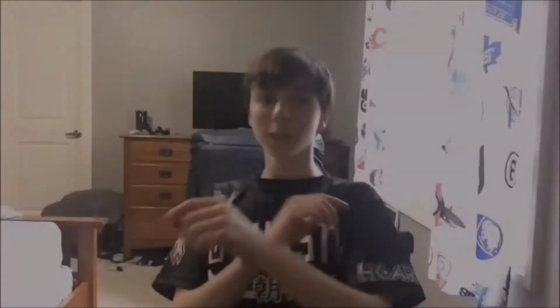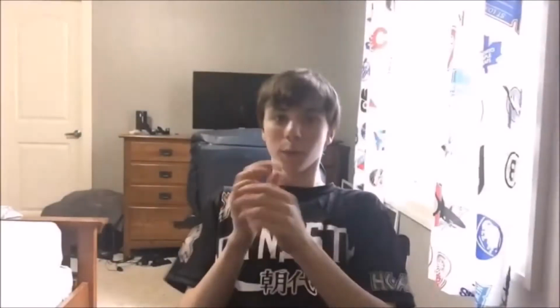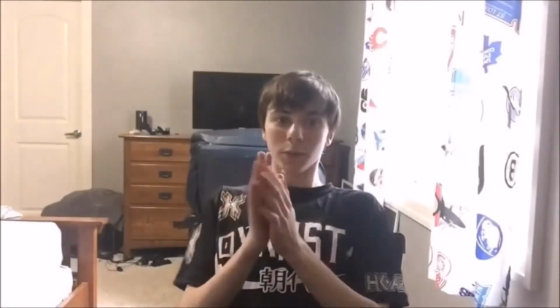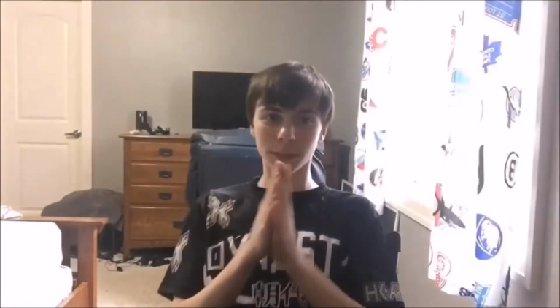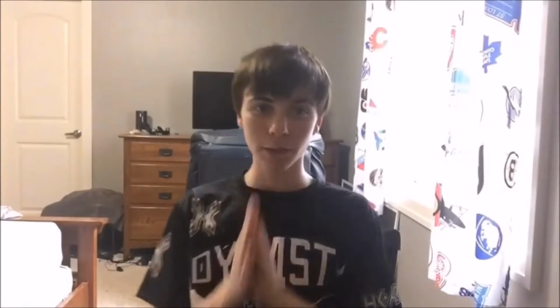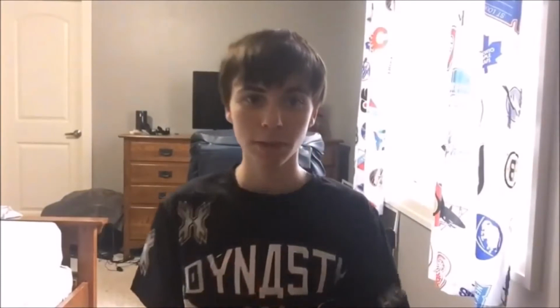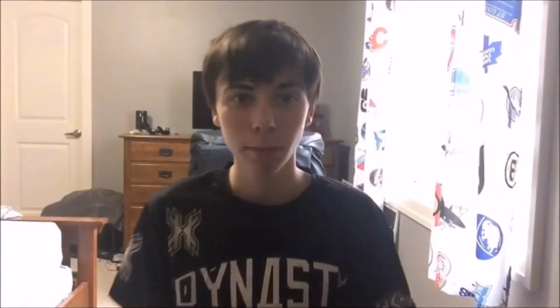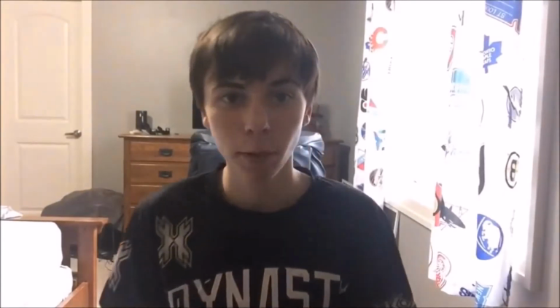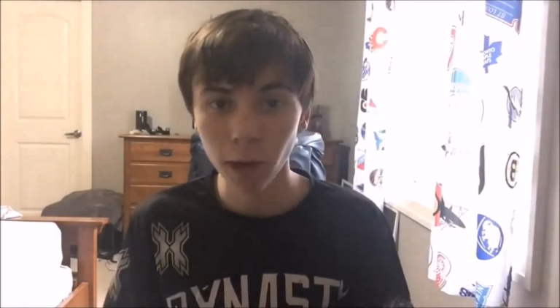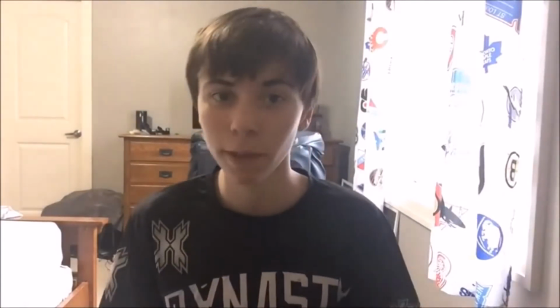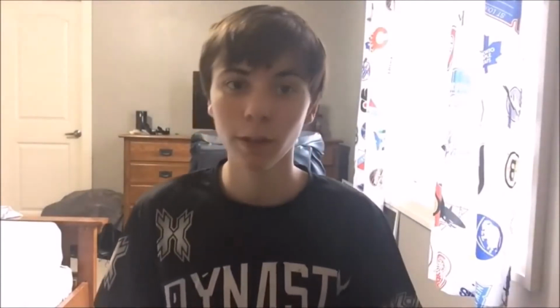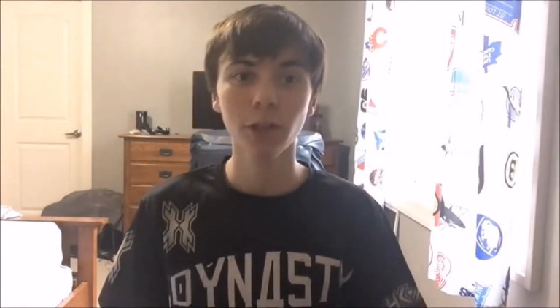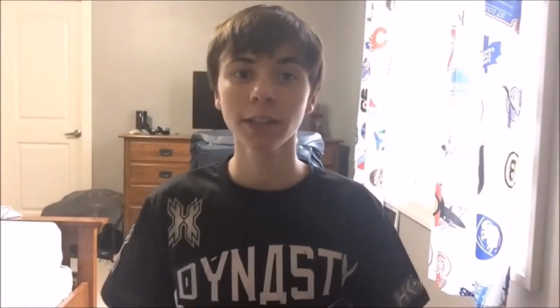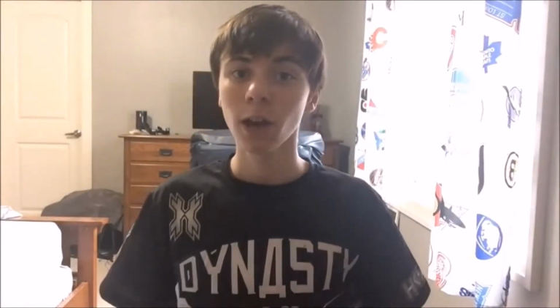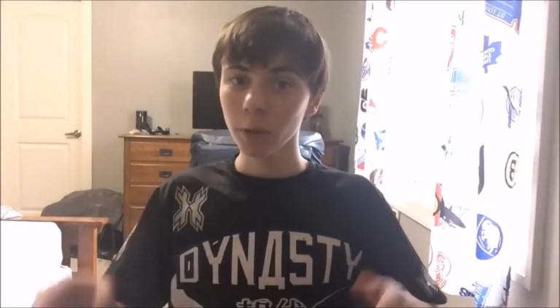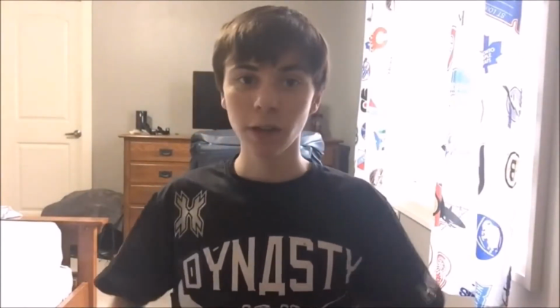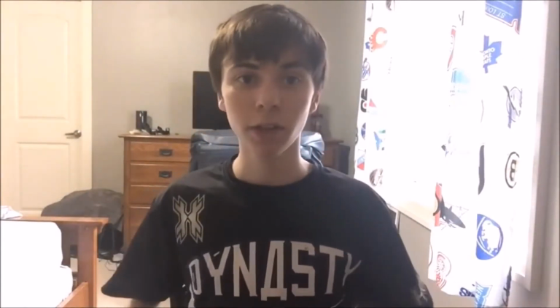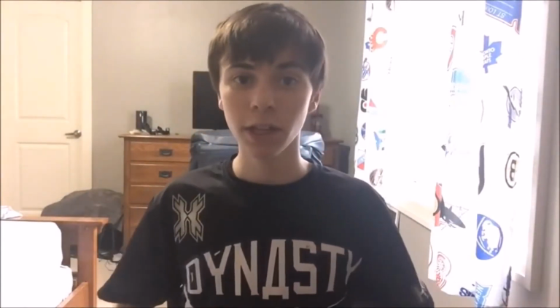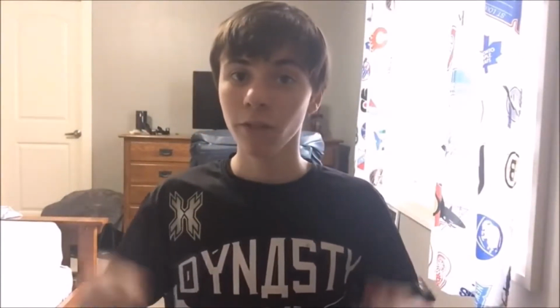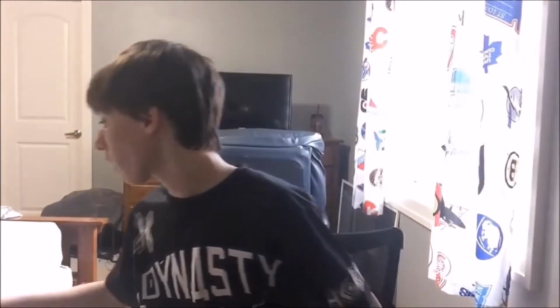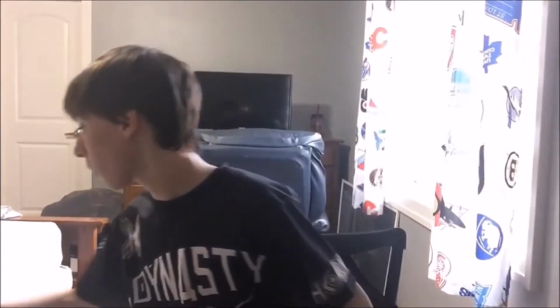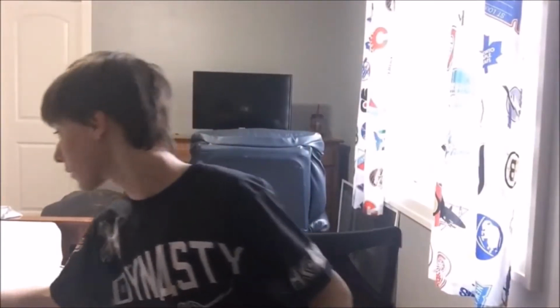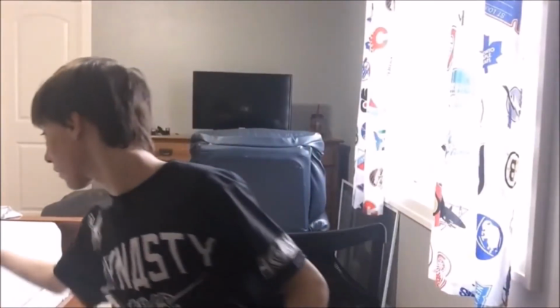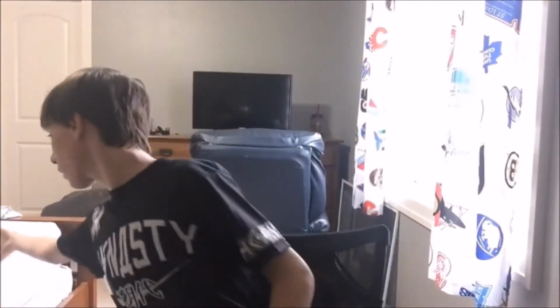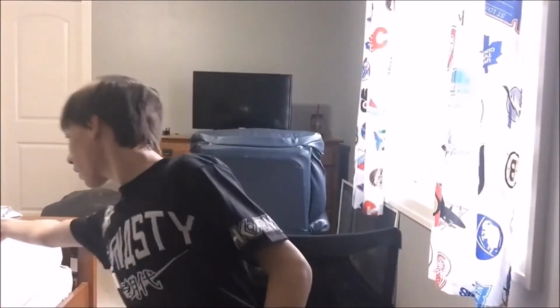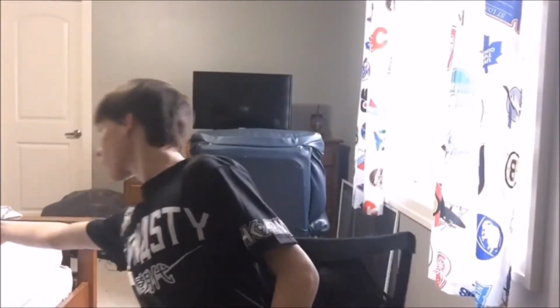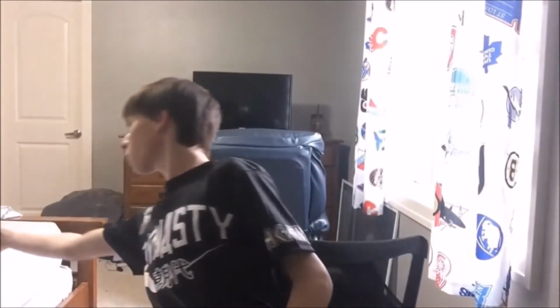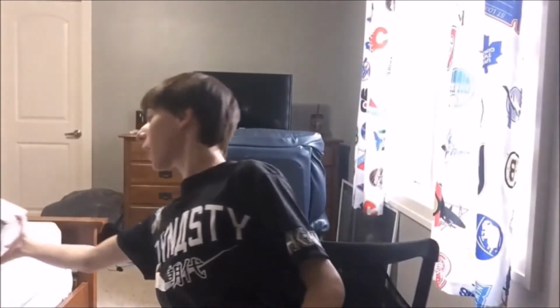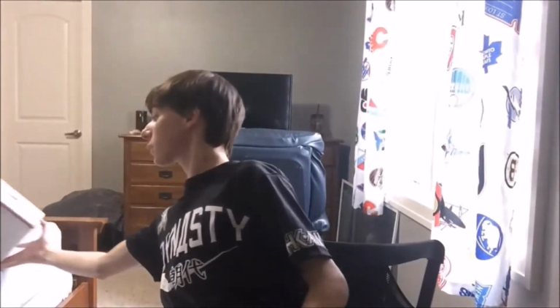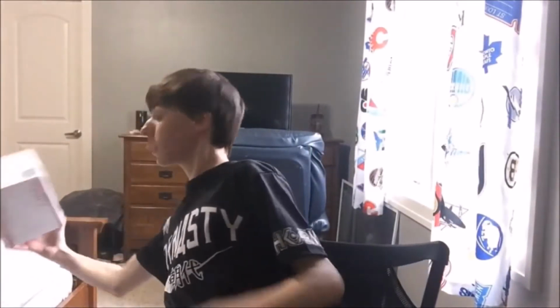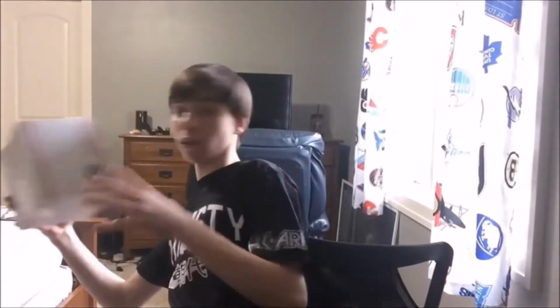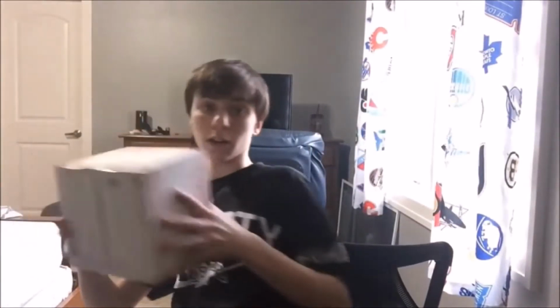What's up YouTube, this is Nate from Gemini Paintball, welcome back to another review guys, hope you guys have a great day. We got an unboxing — we got a new mask in here.